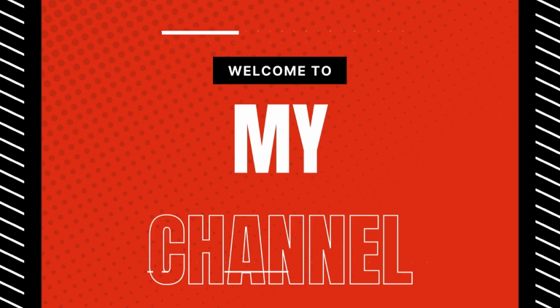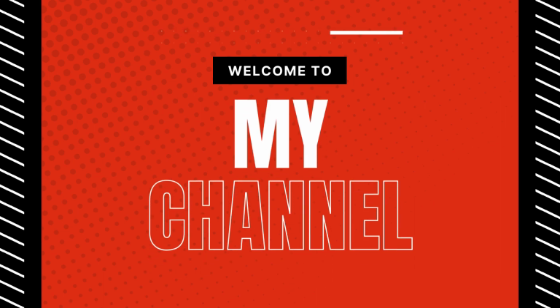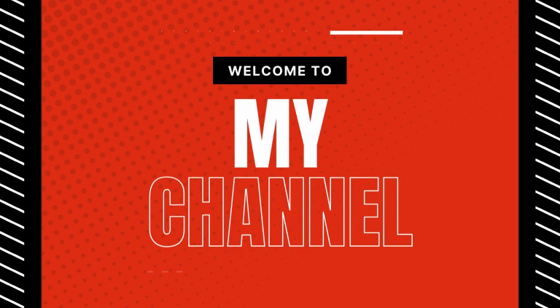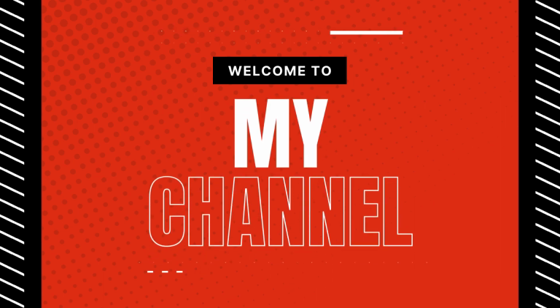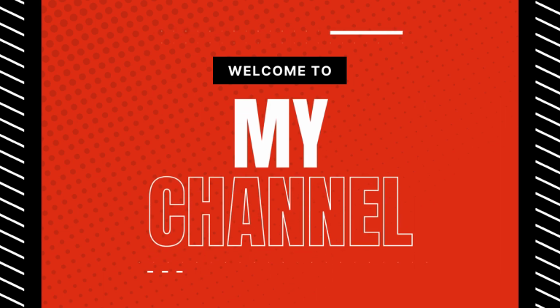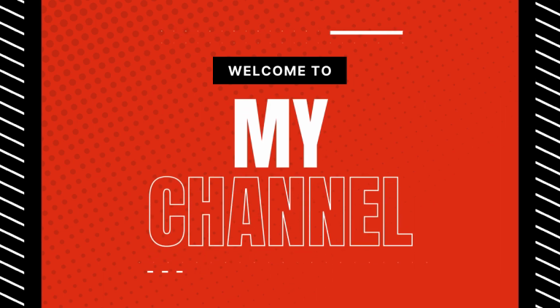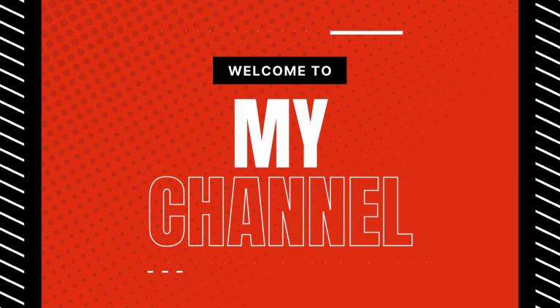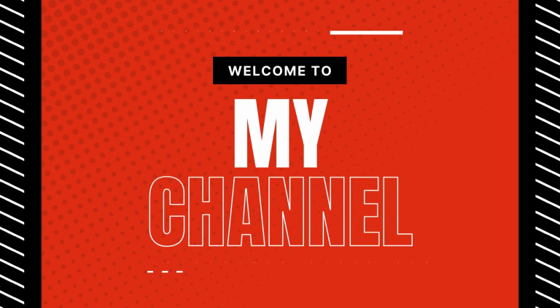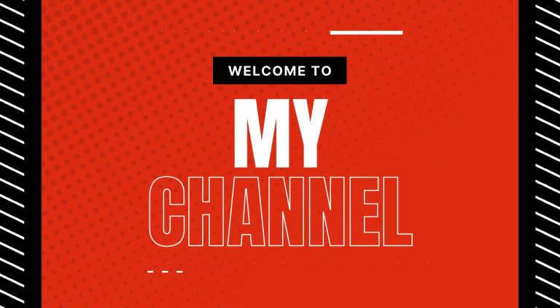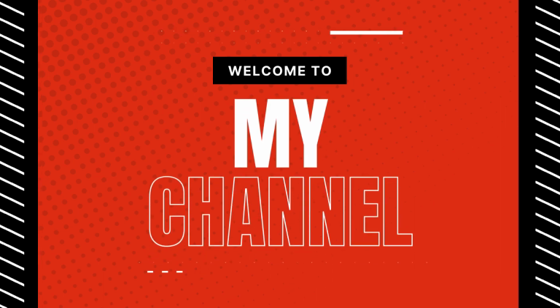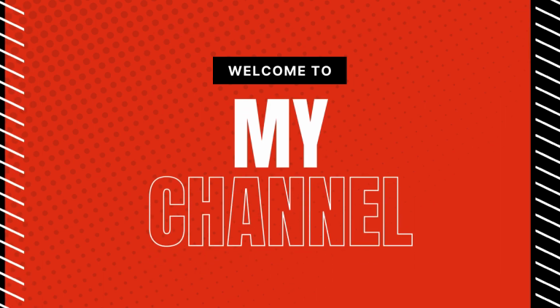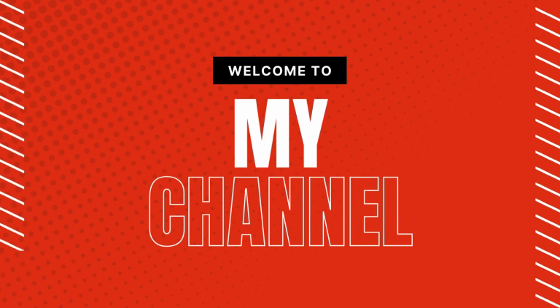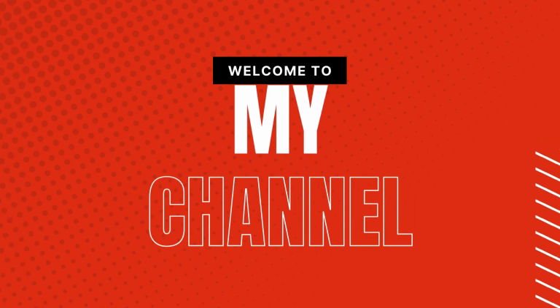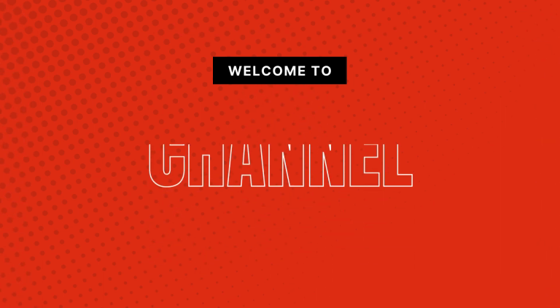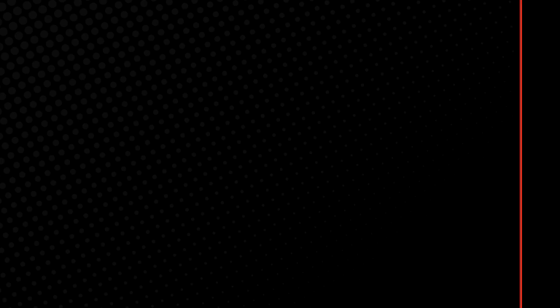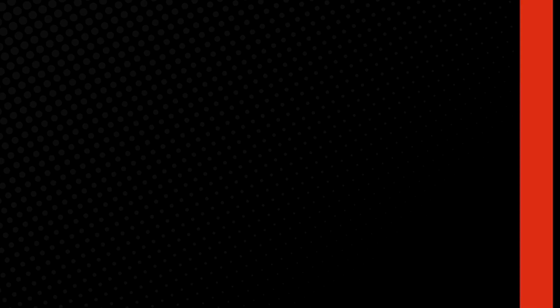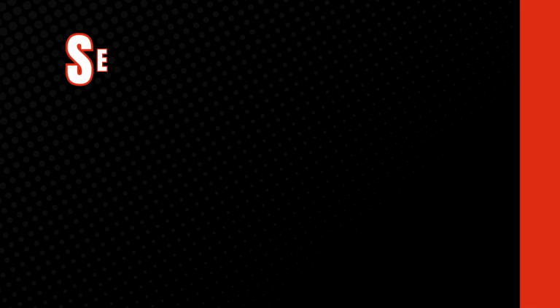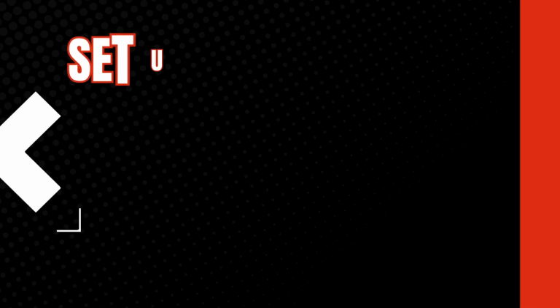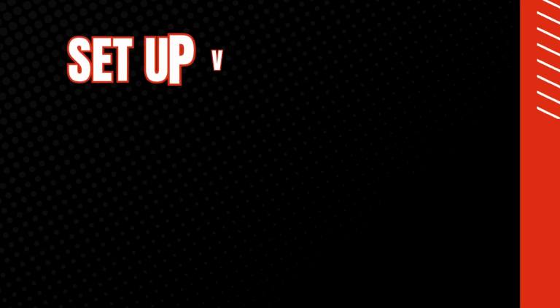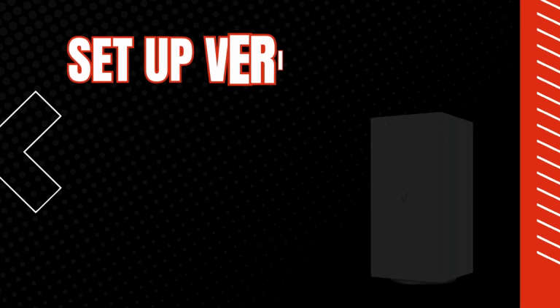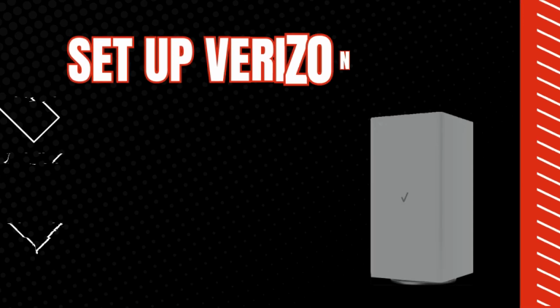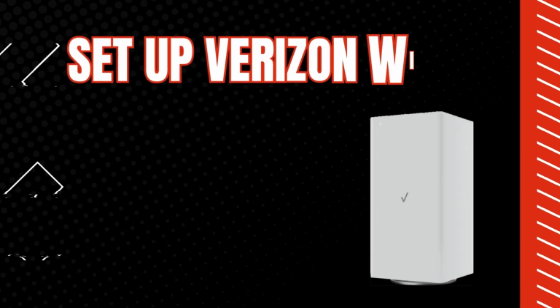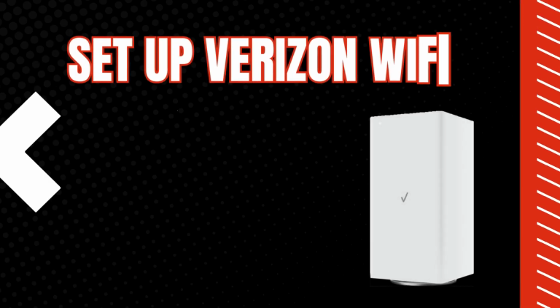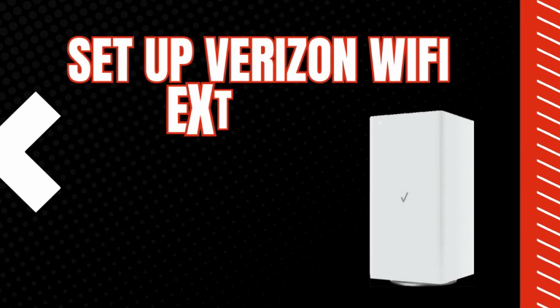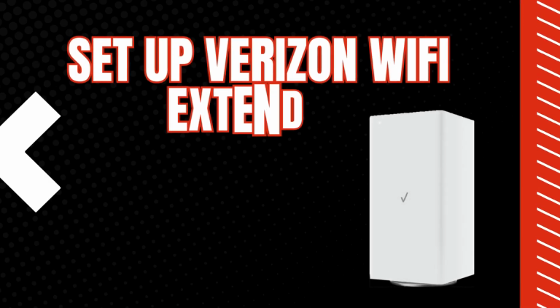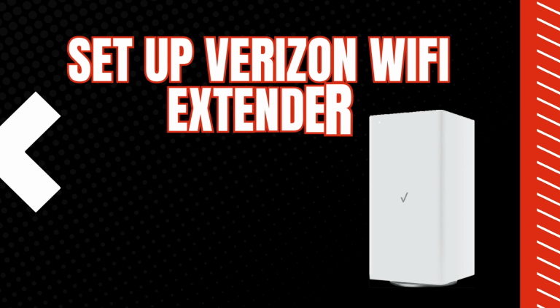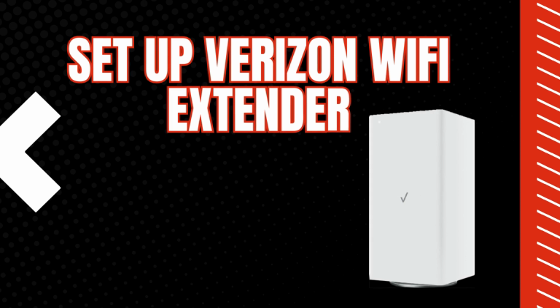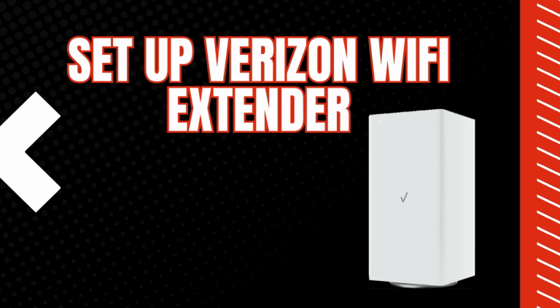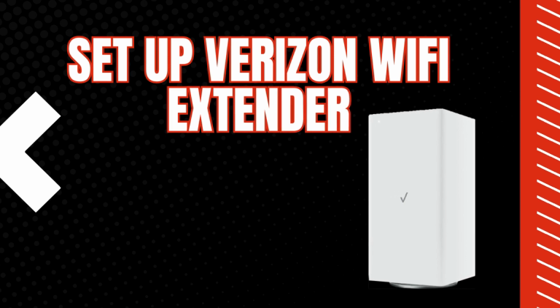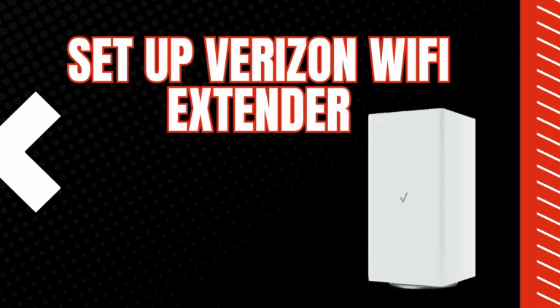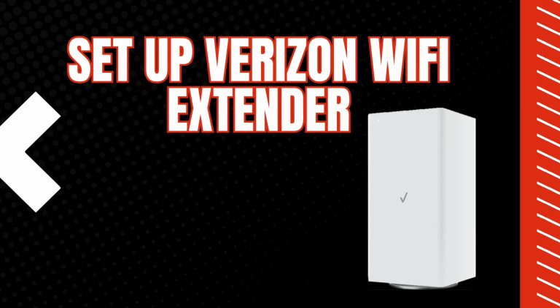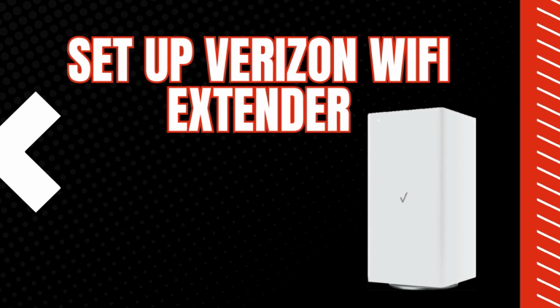Welcome to my channel. Today we'll cover how to set up a Verizon Wi-Fi extender.